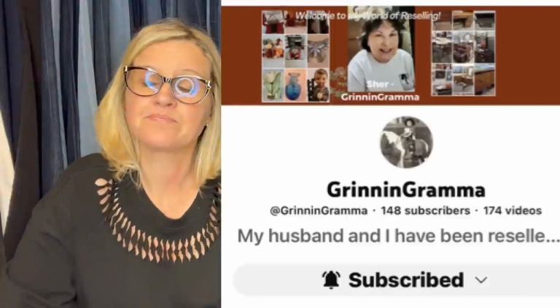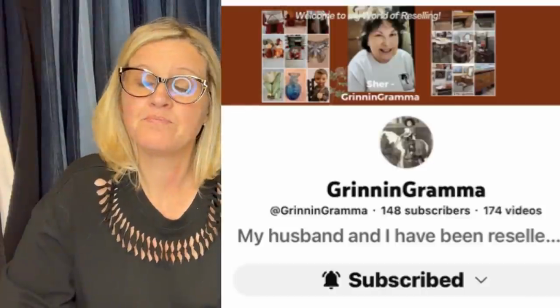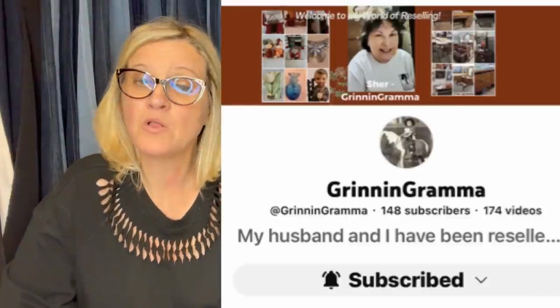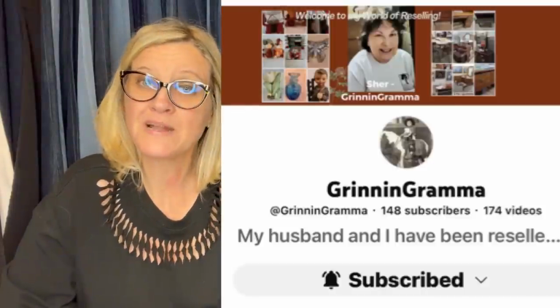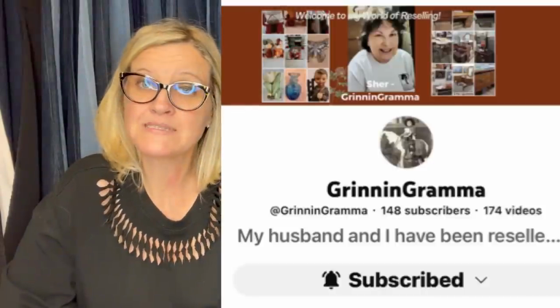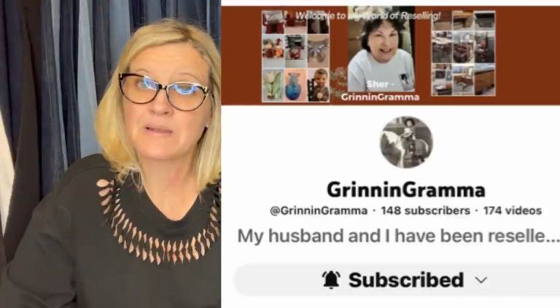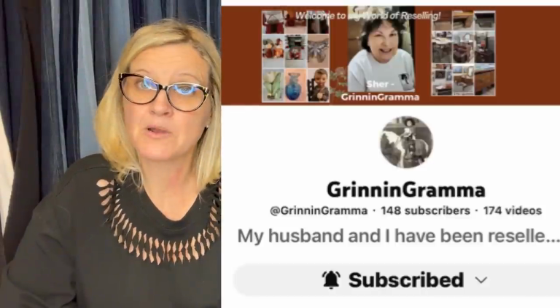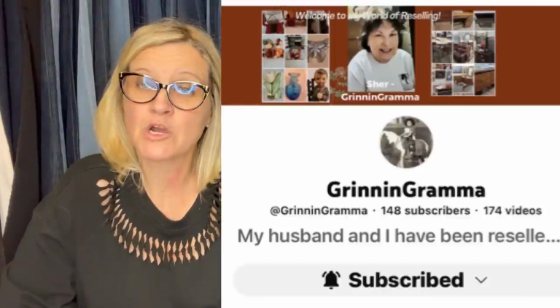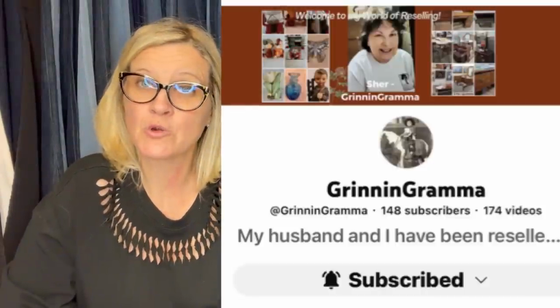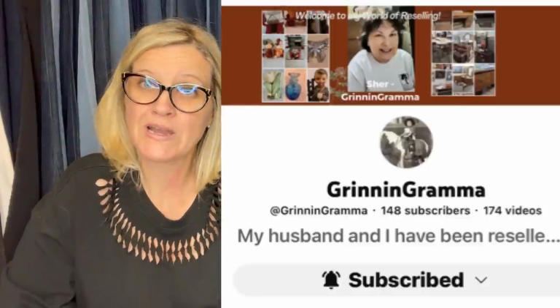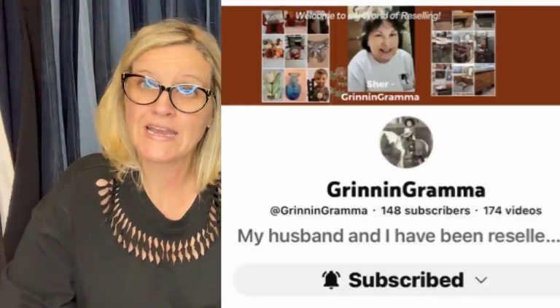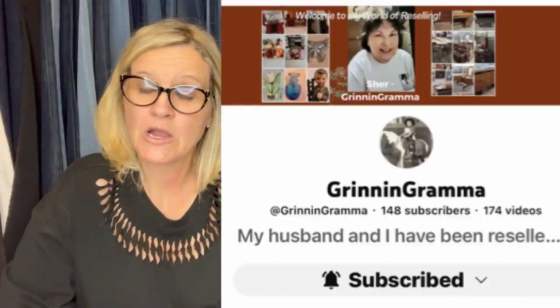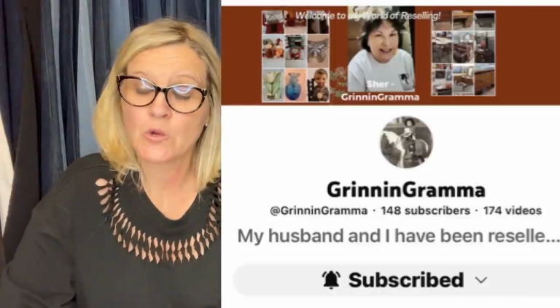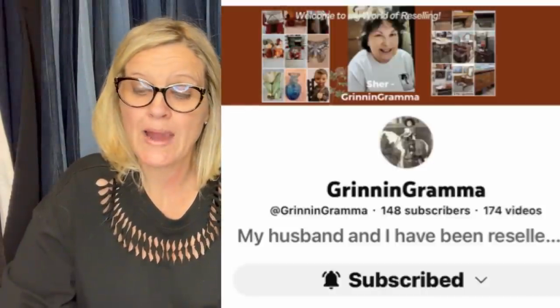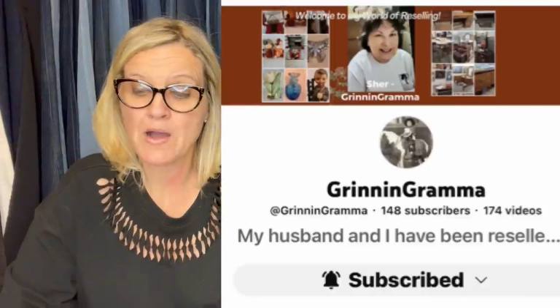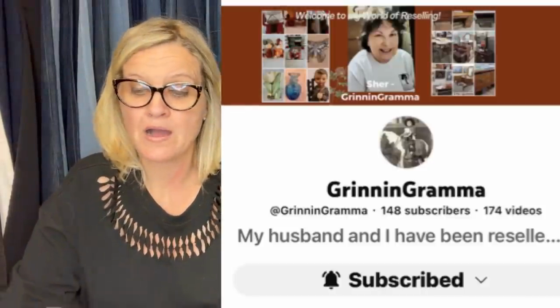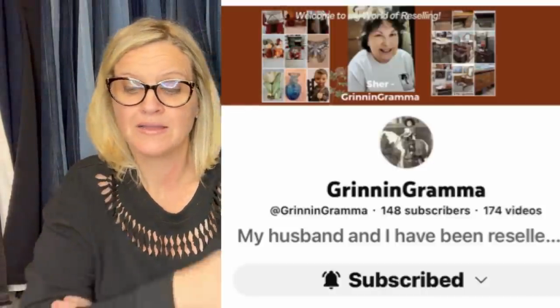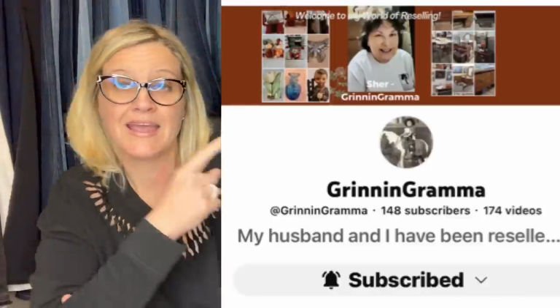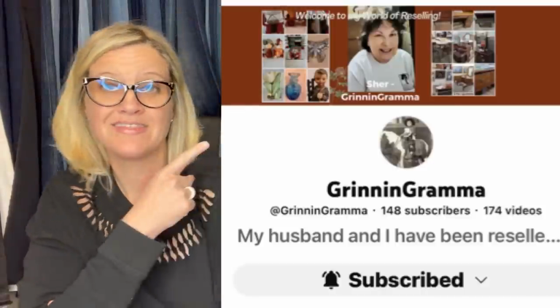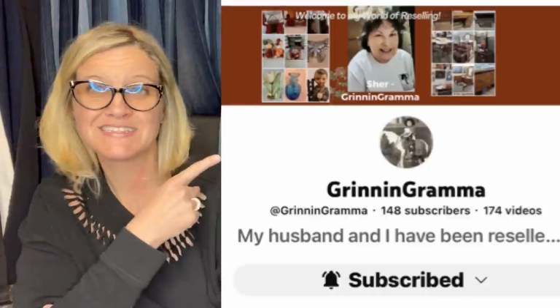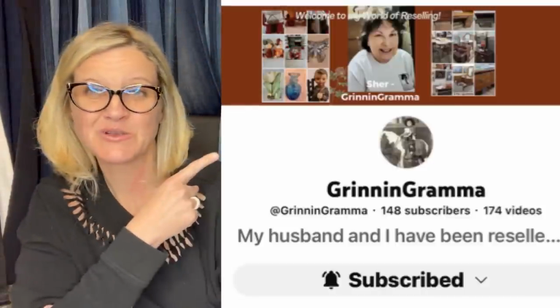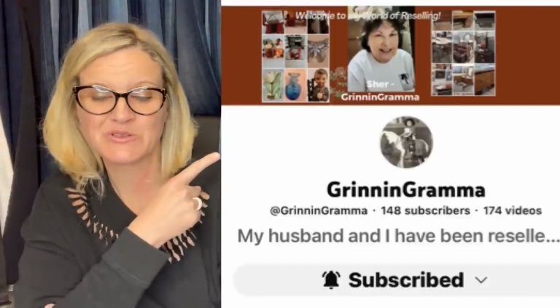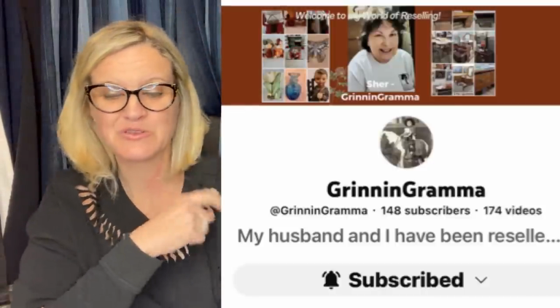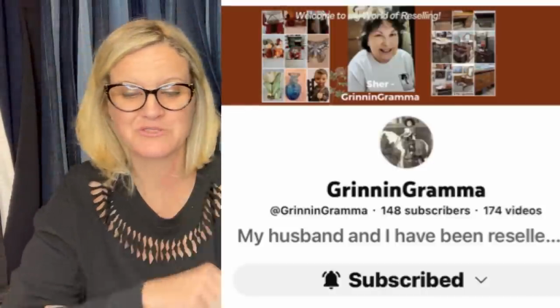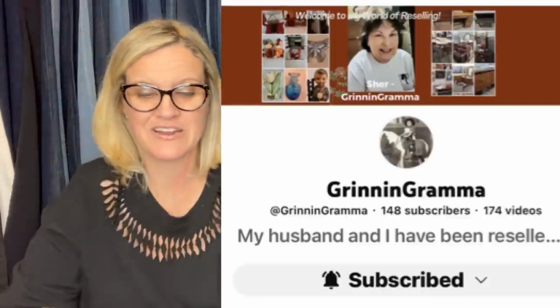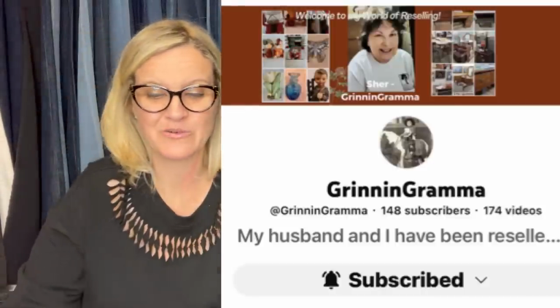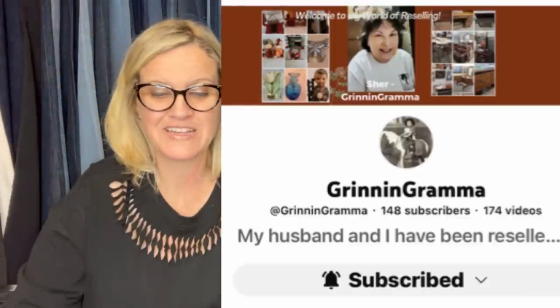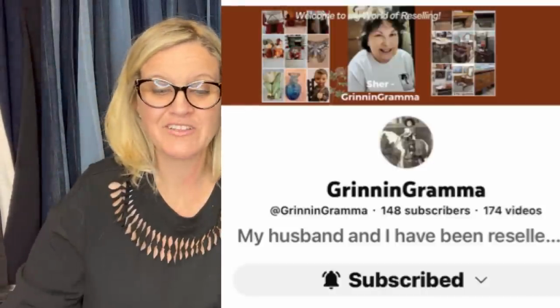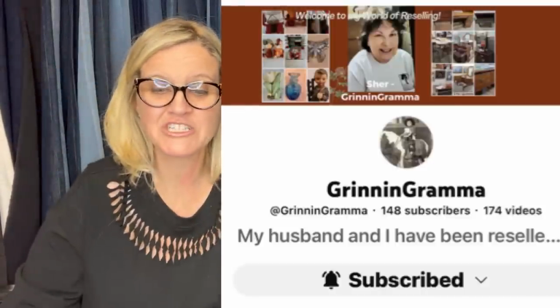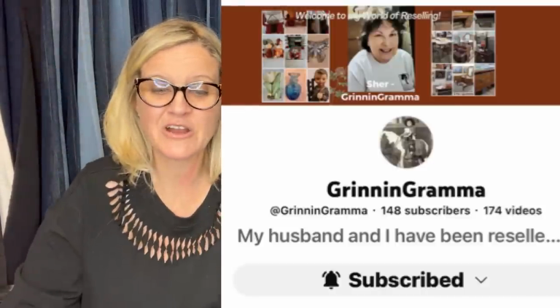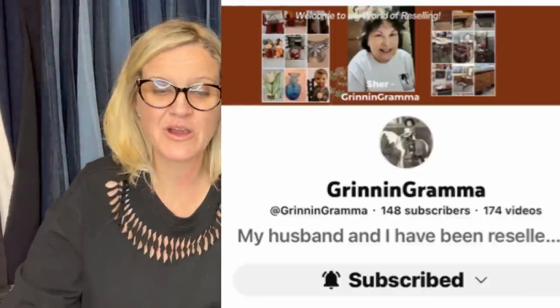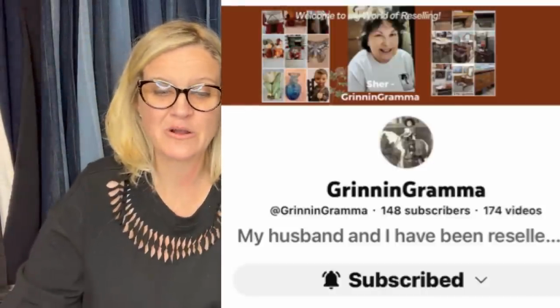This one comes from Bolo Buddies member Grinning Grandma — definitely check out her YouTube channel.